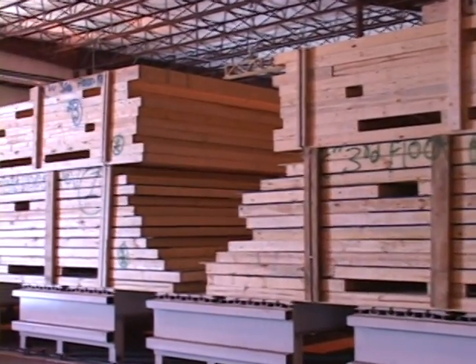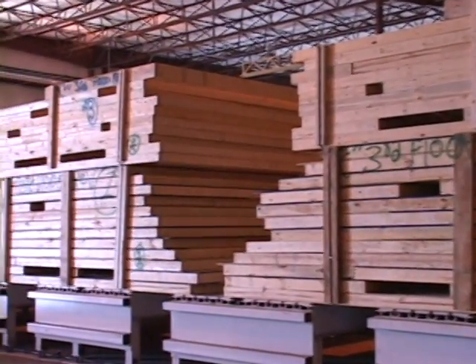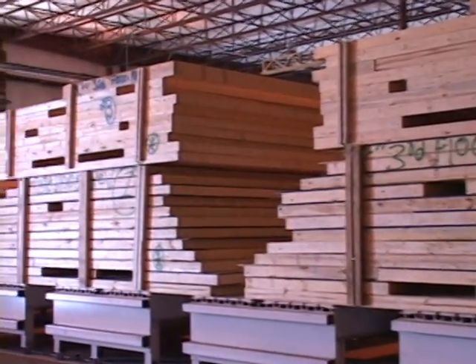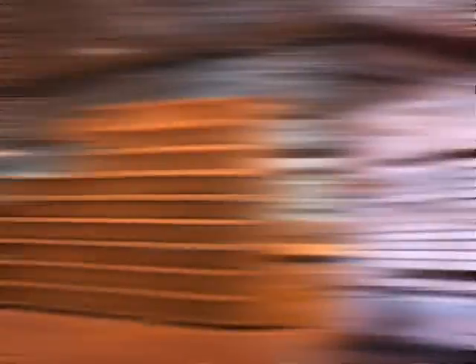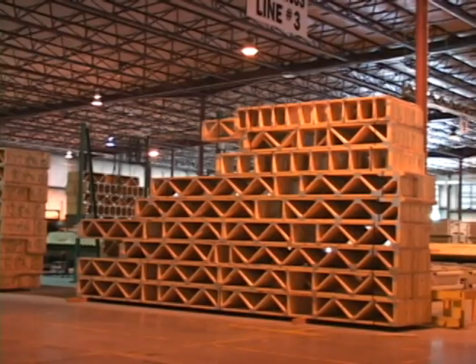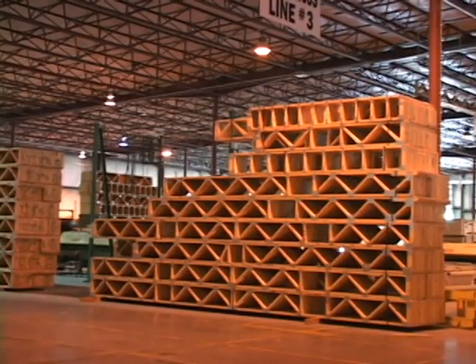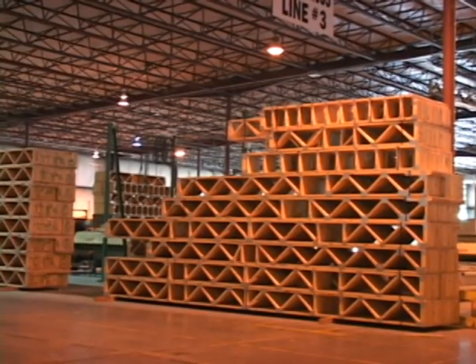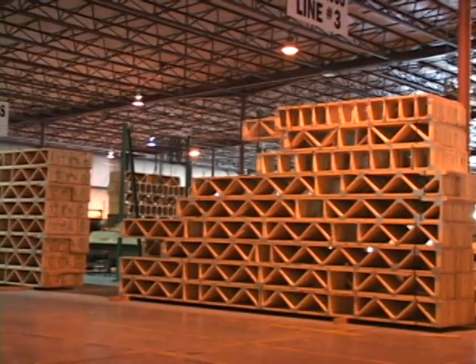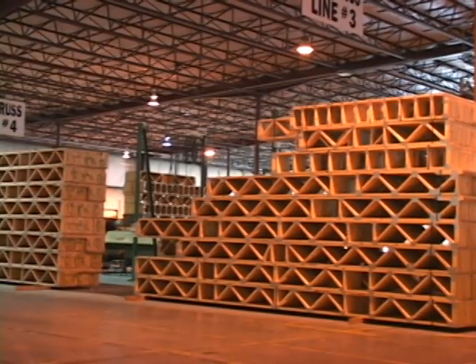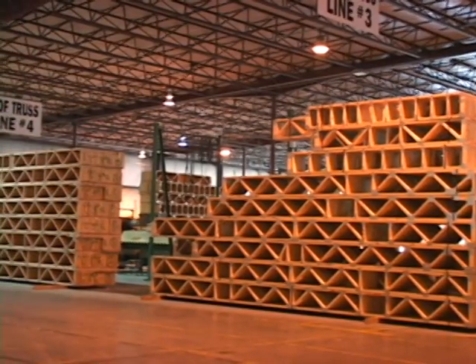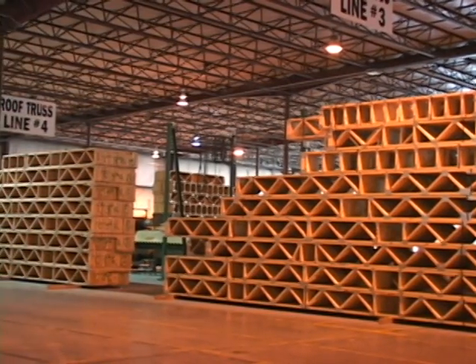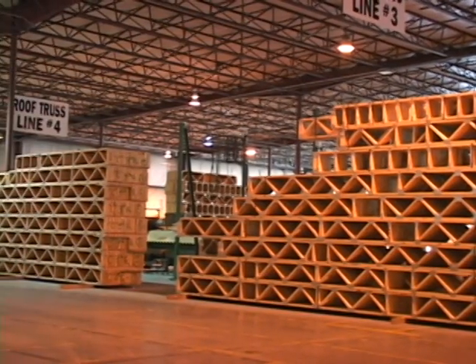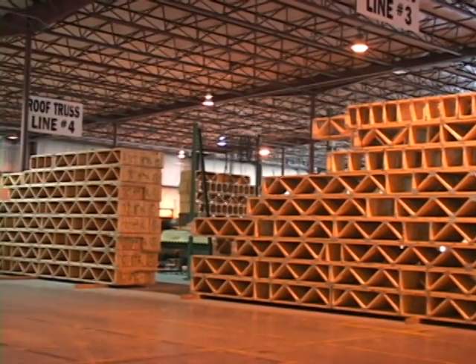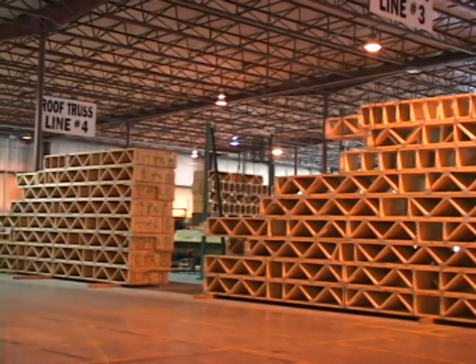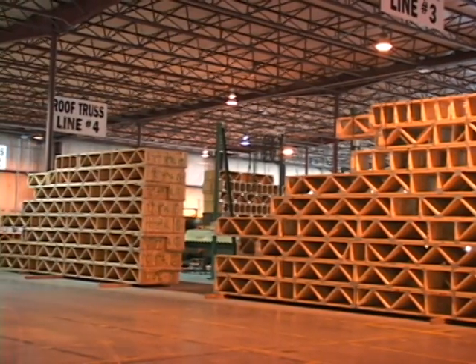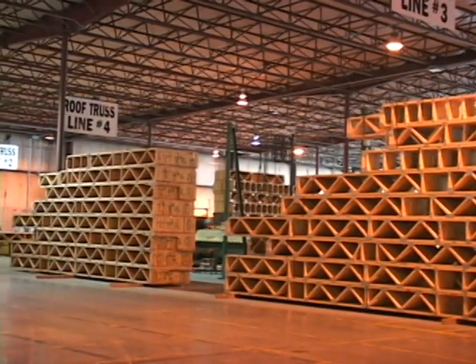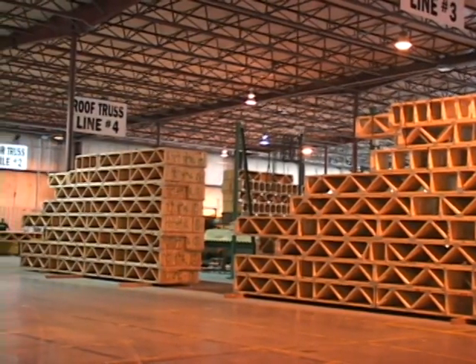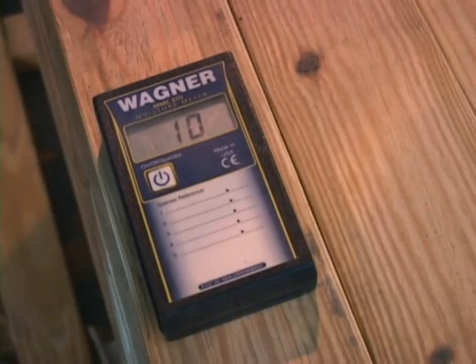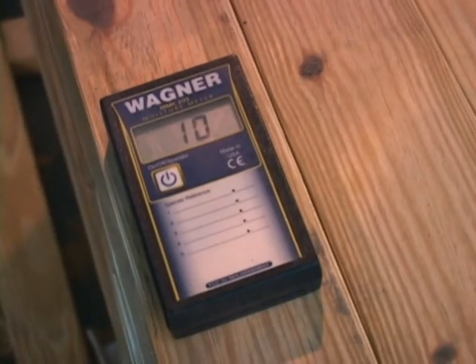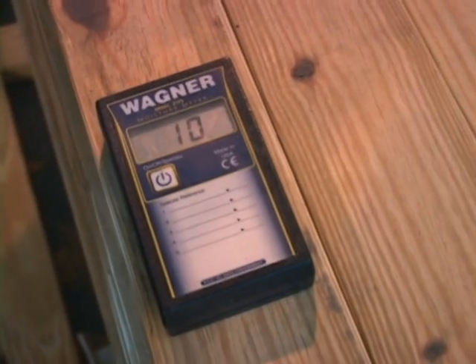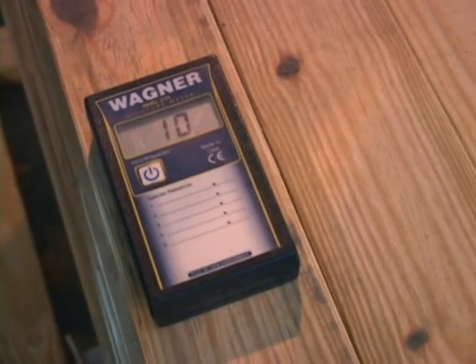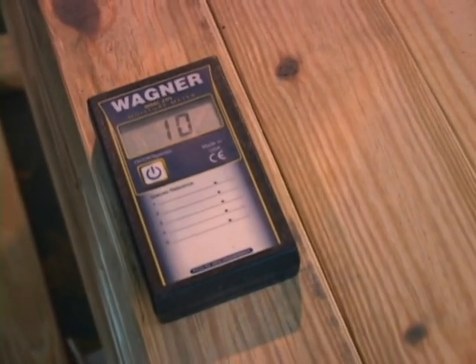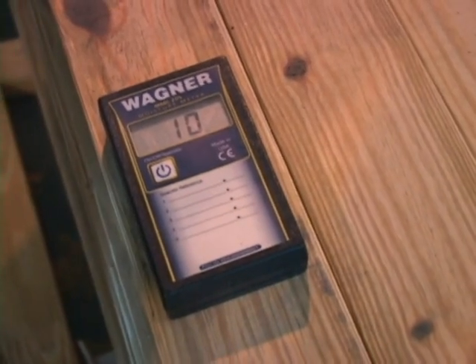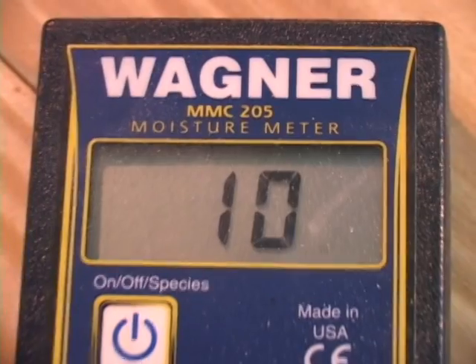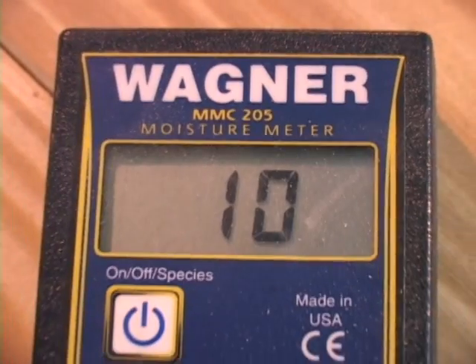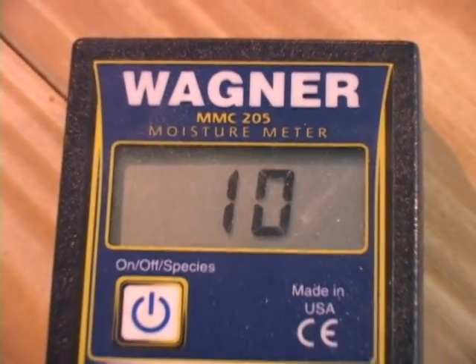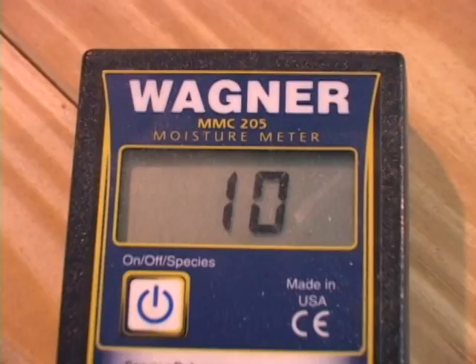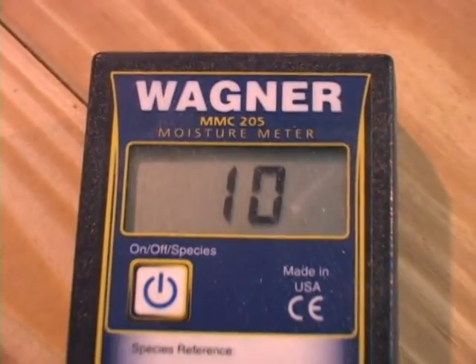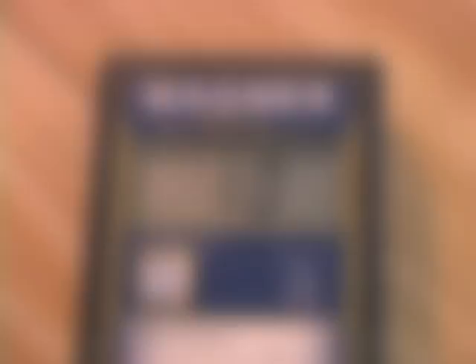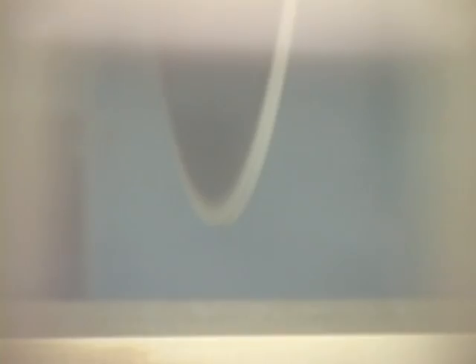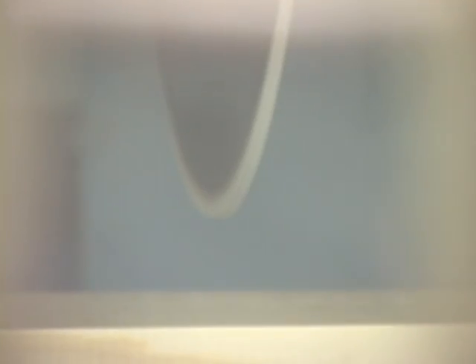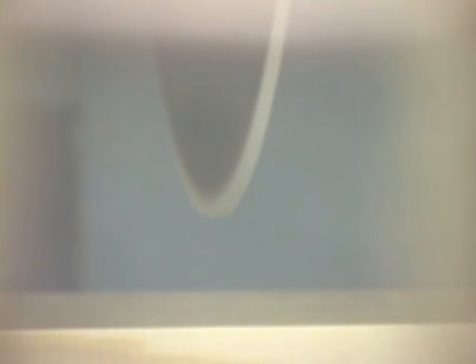We provide added assurance of the quality of your lumber by inspecting every inbound load of lumber for signs of moisture, mold, and accuracy of grade.